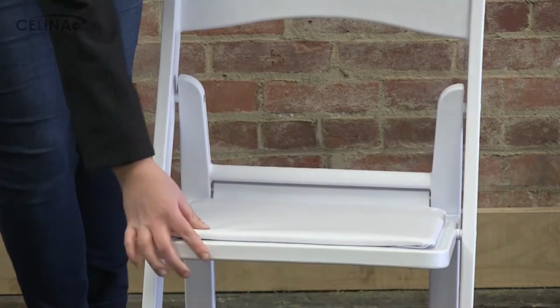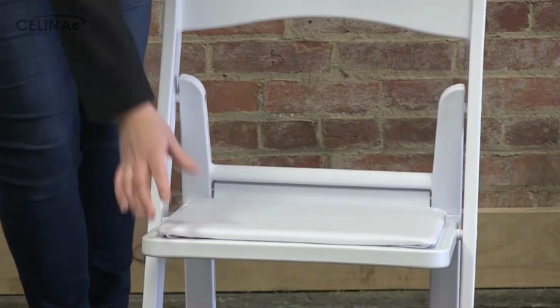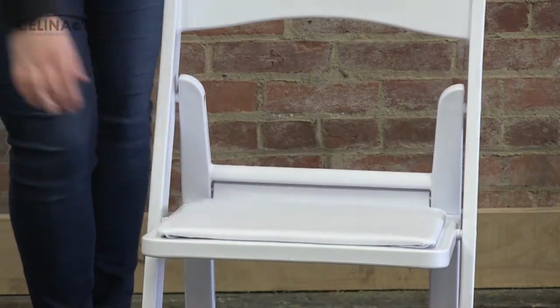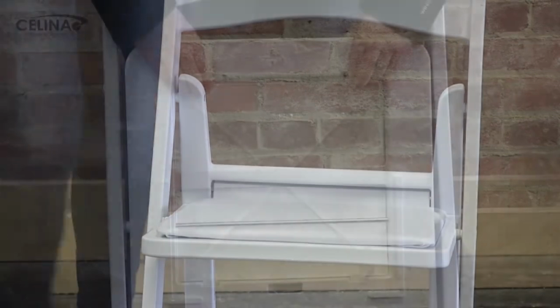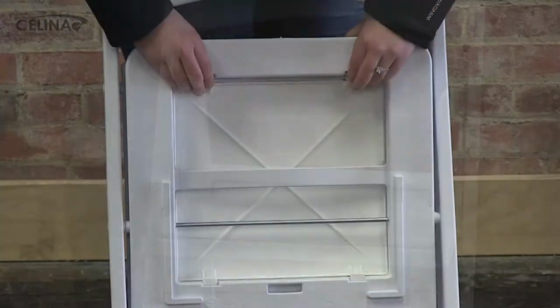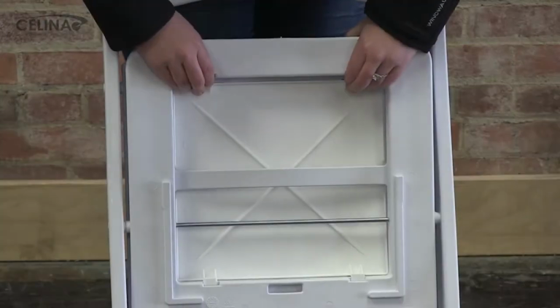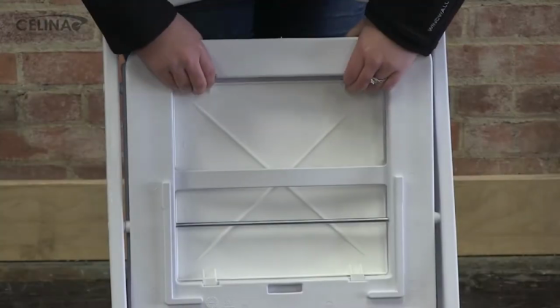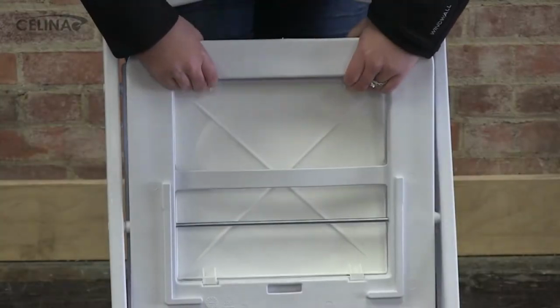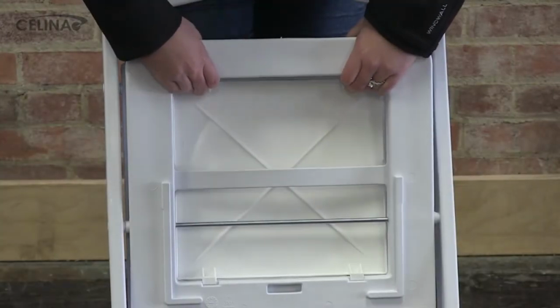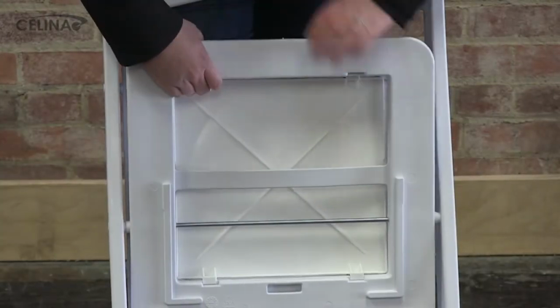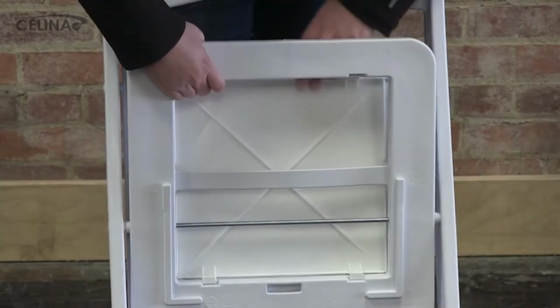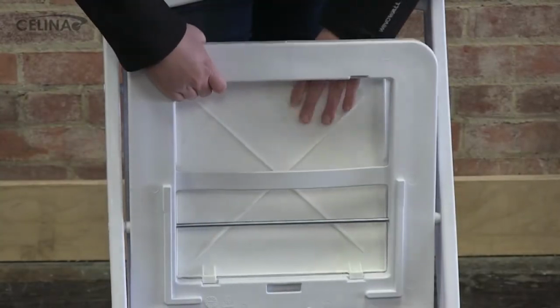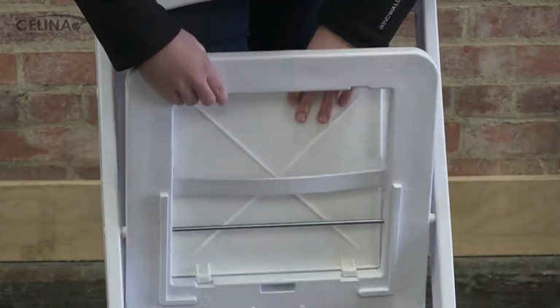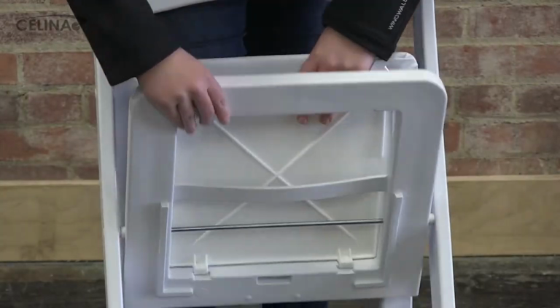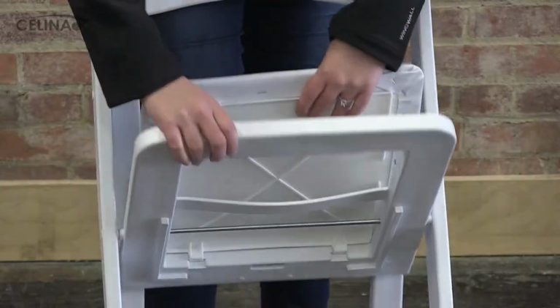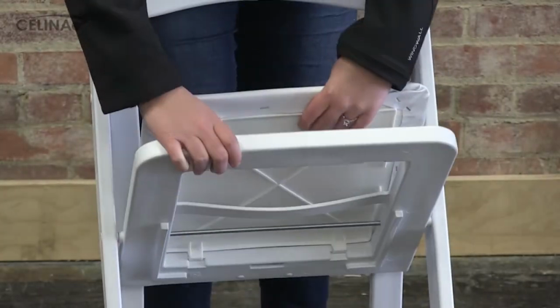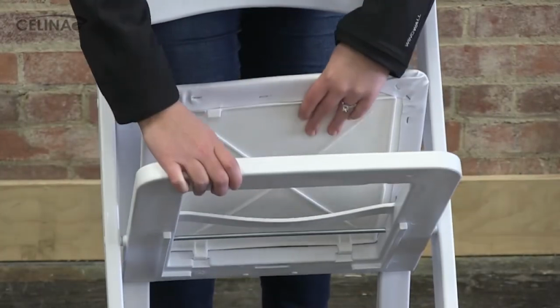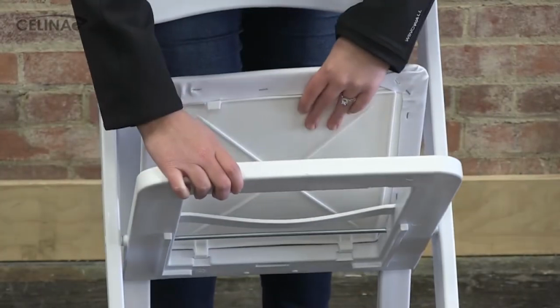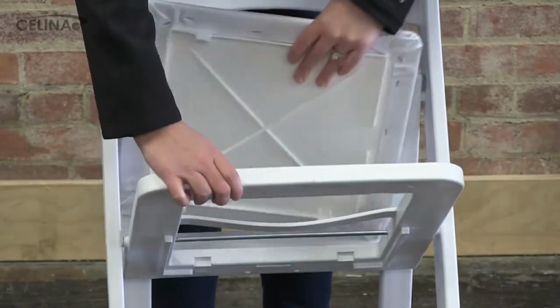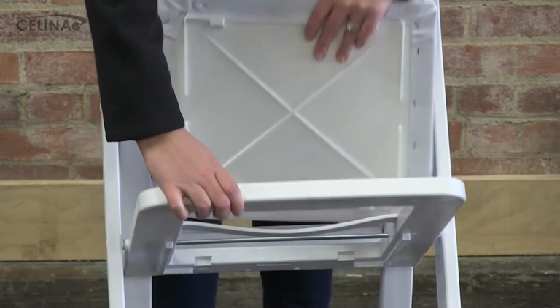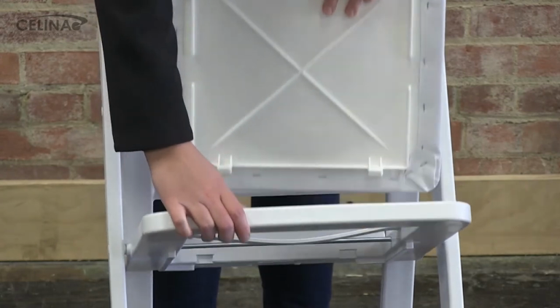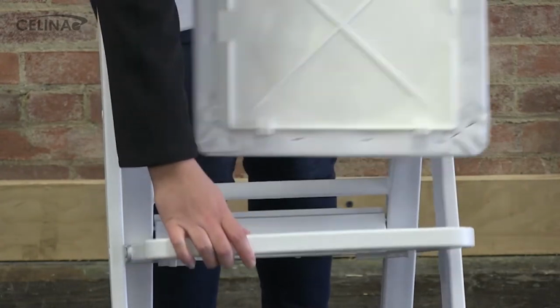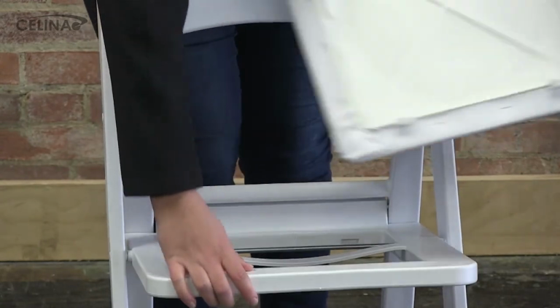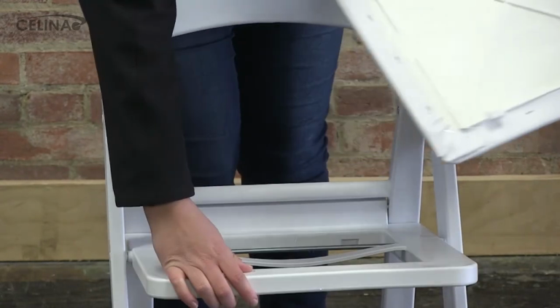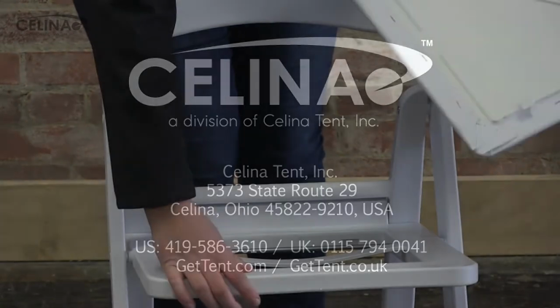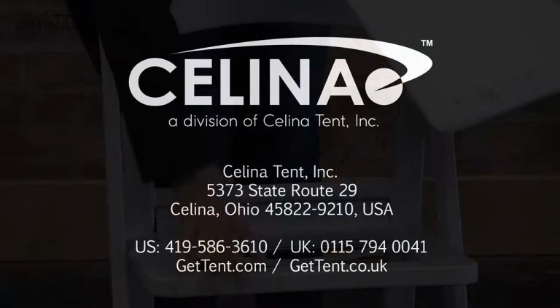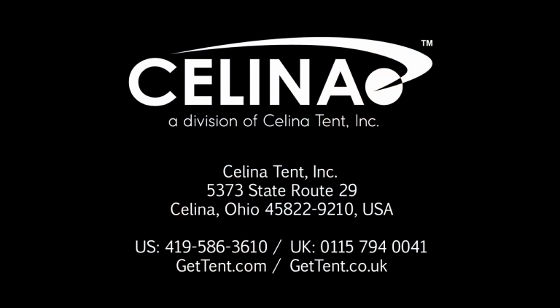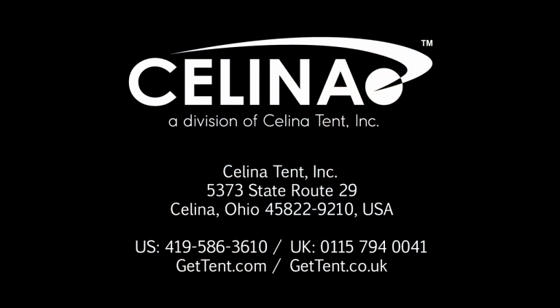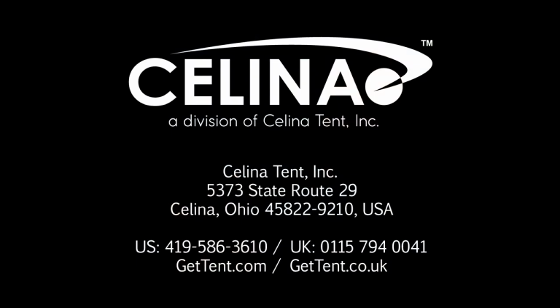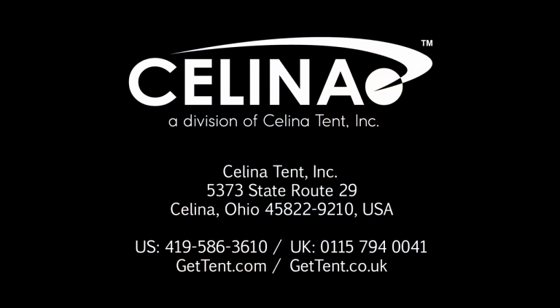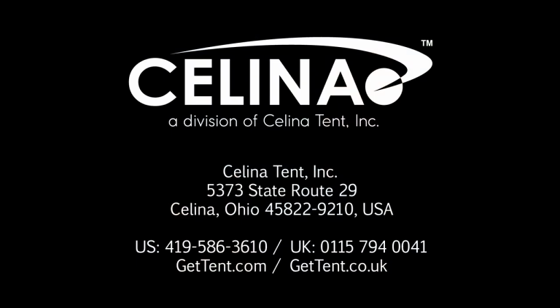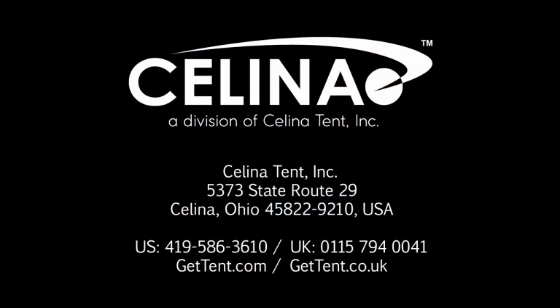Oxford resin folding chair pads are available for purchase separately. Visit gettent.com today.